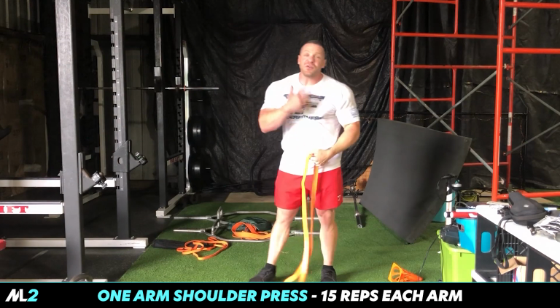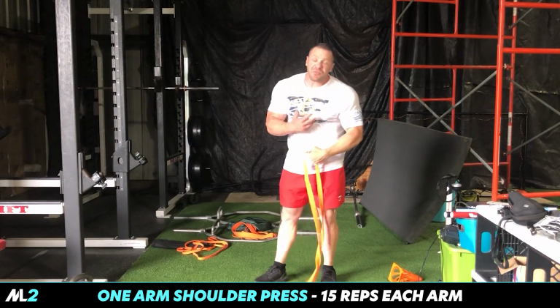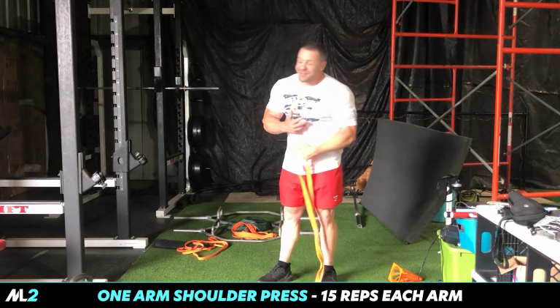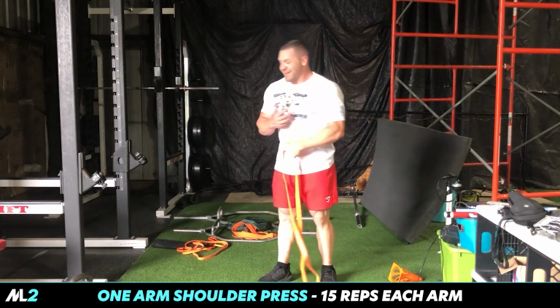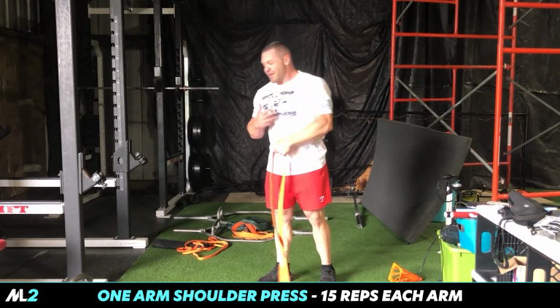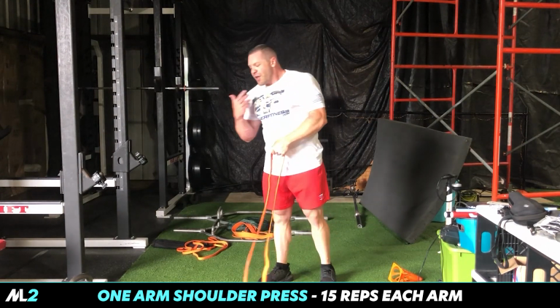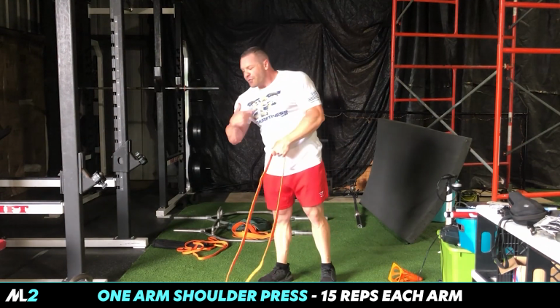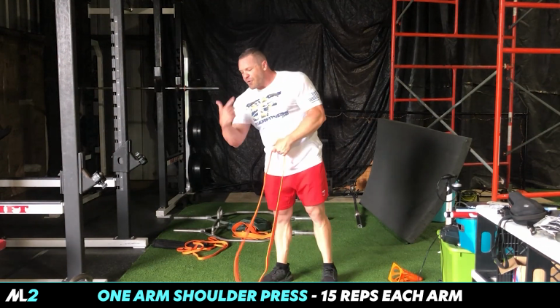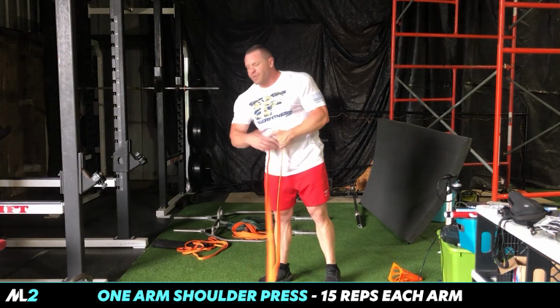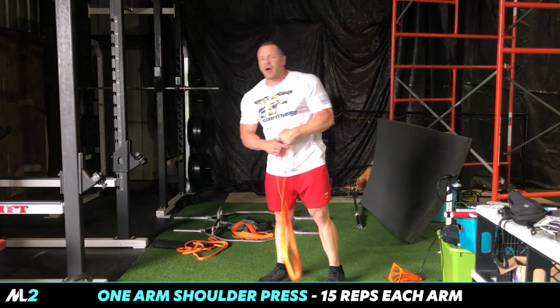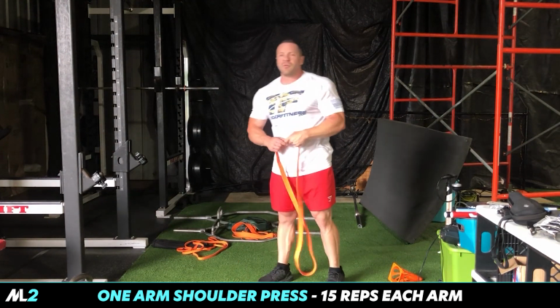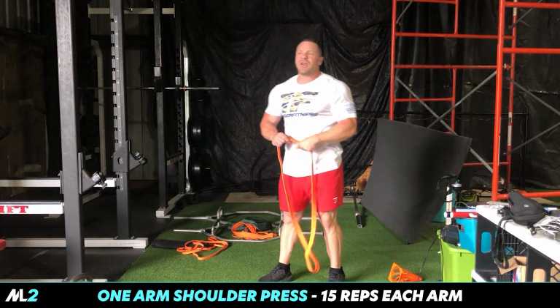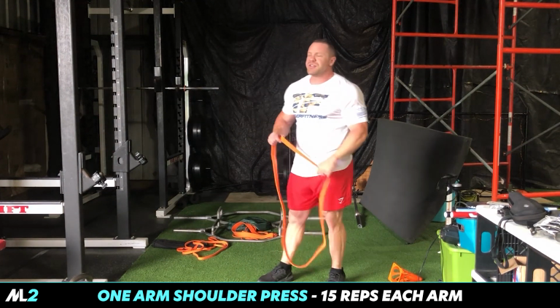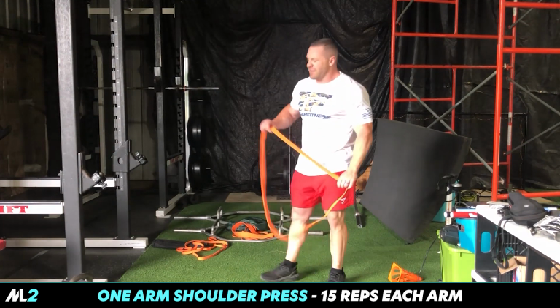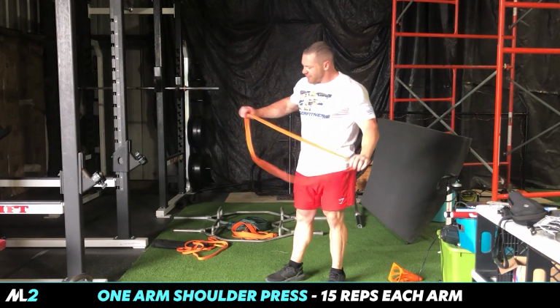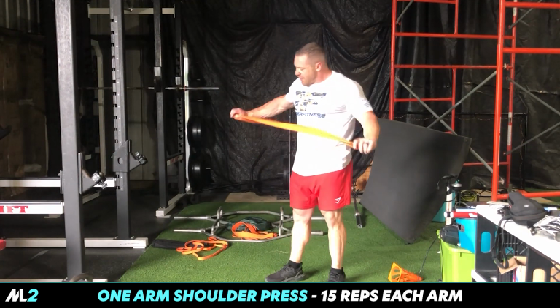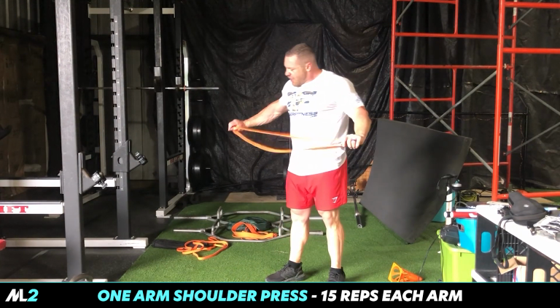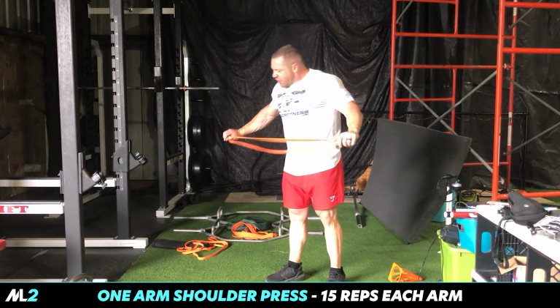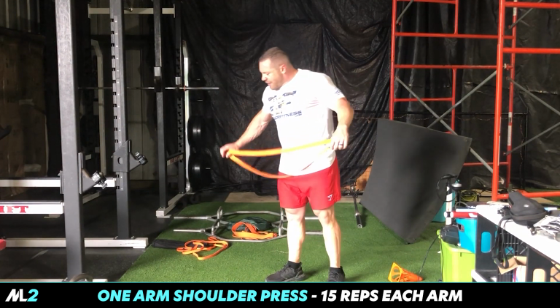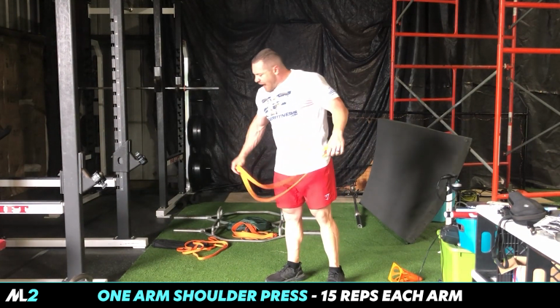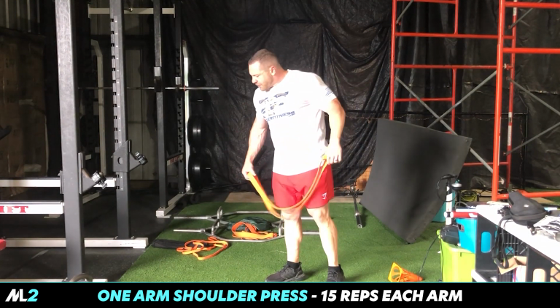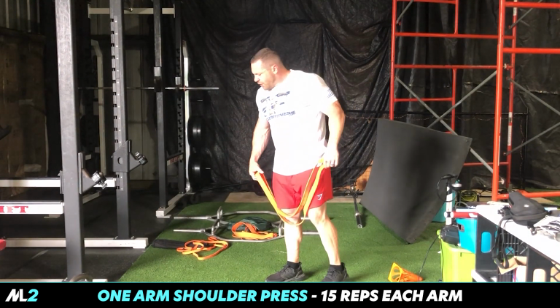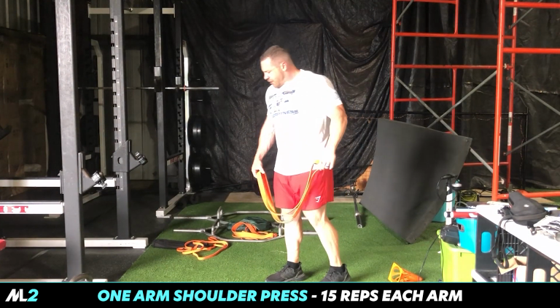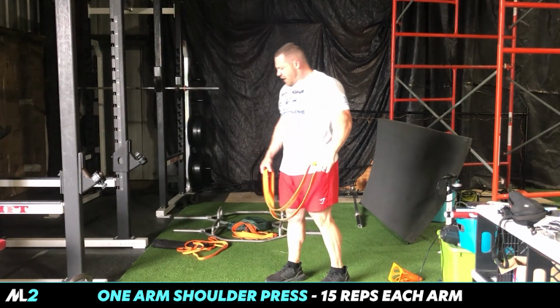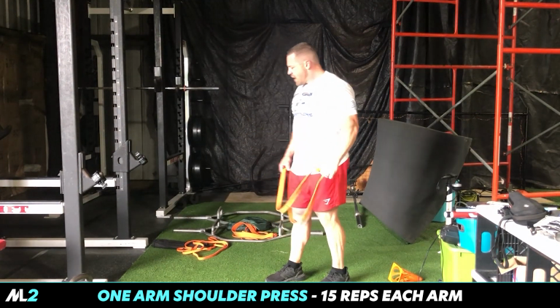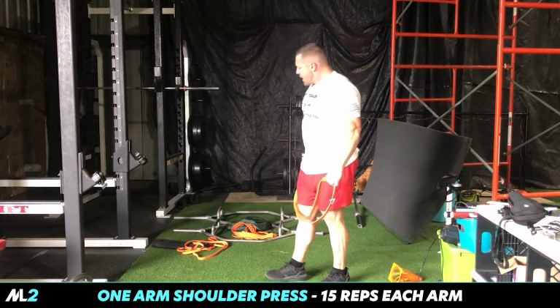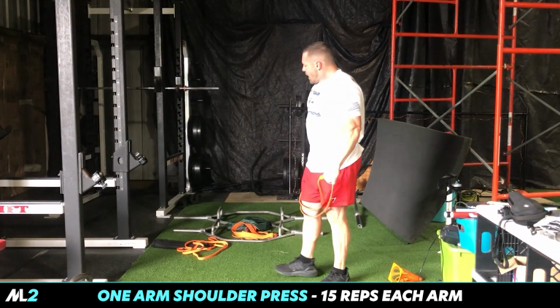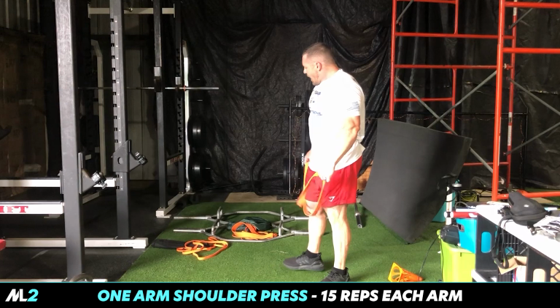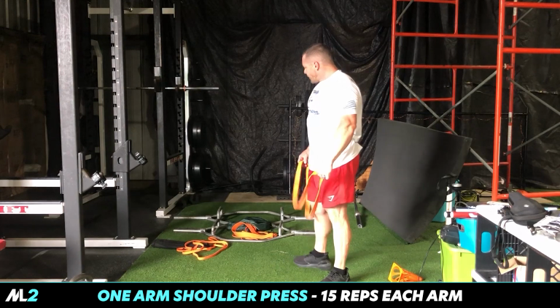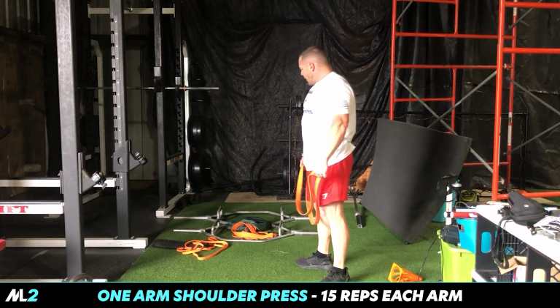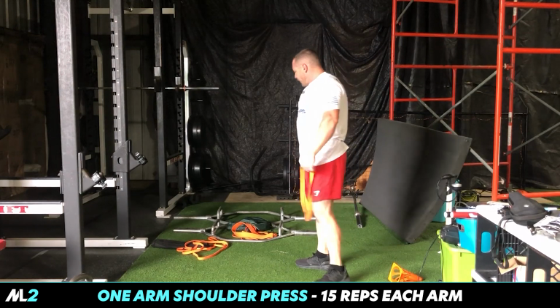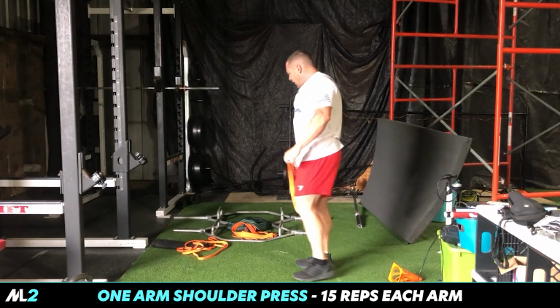You do three sets — three rotations of this — you're gonna be absolutely, absolutely on fire.